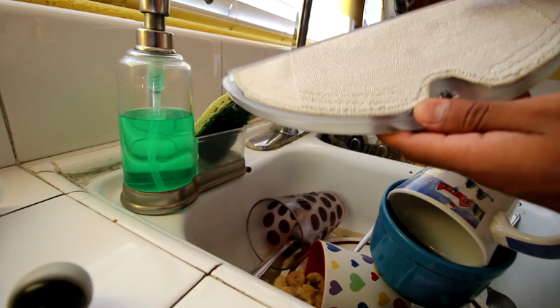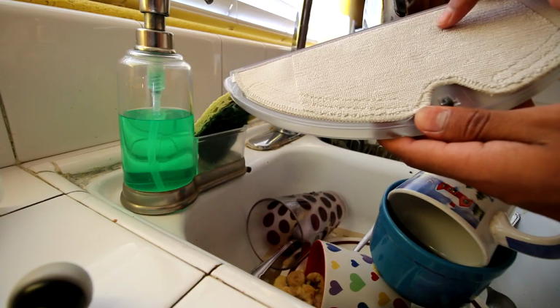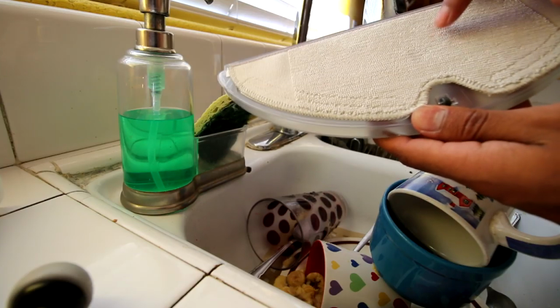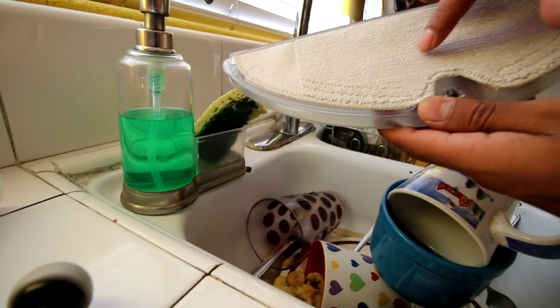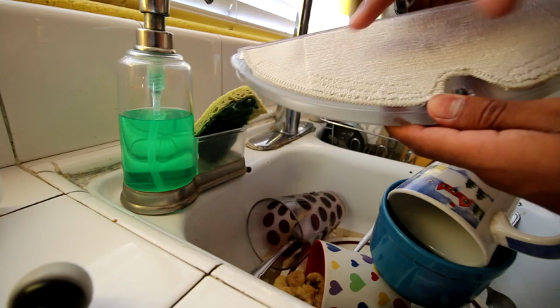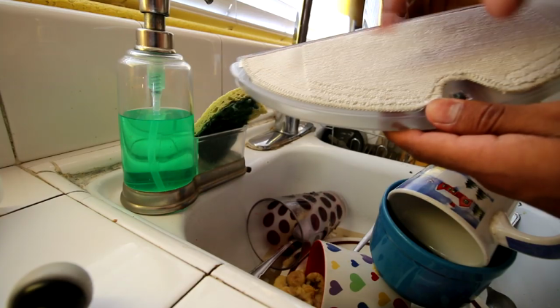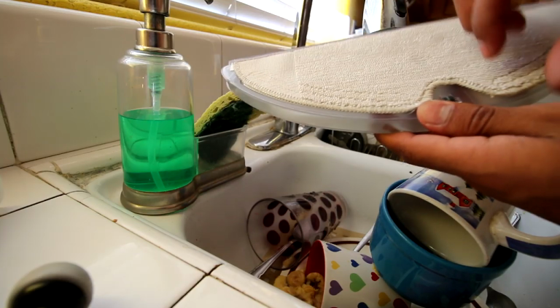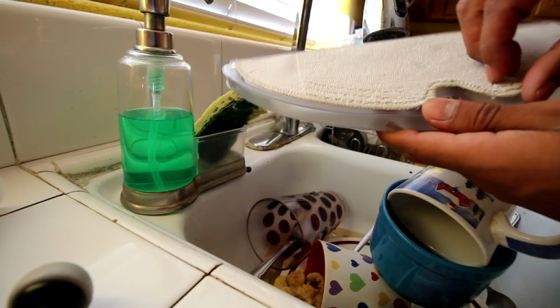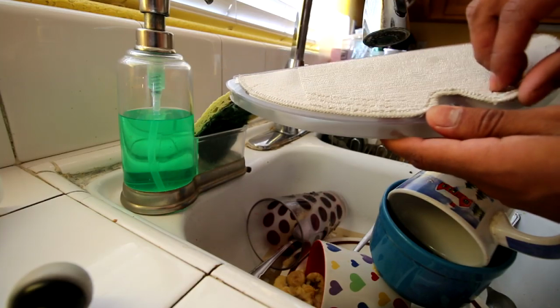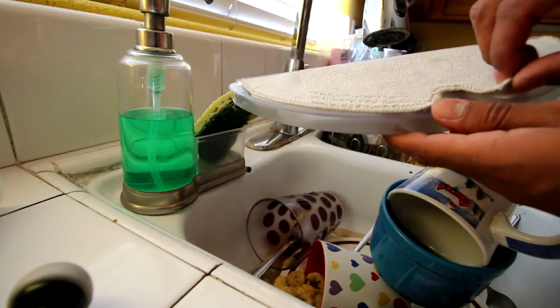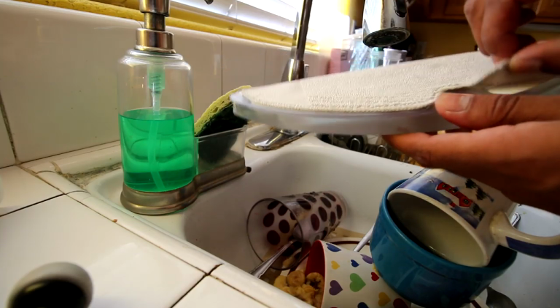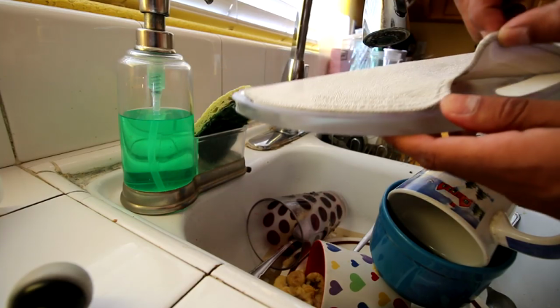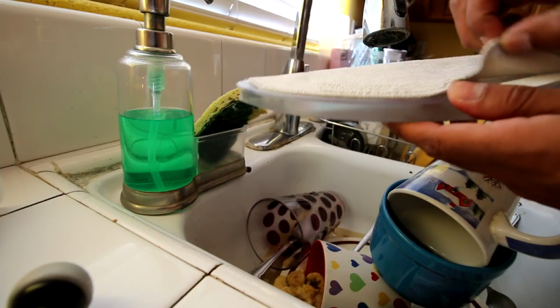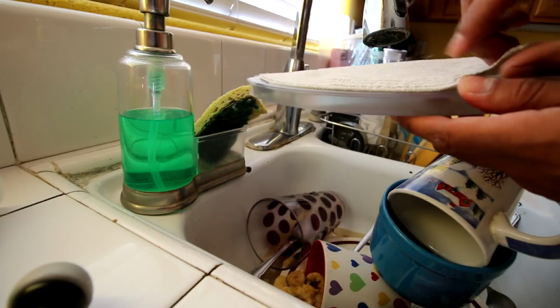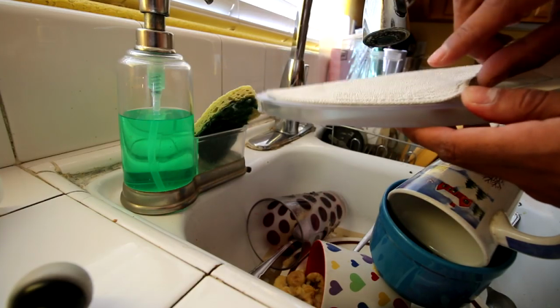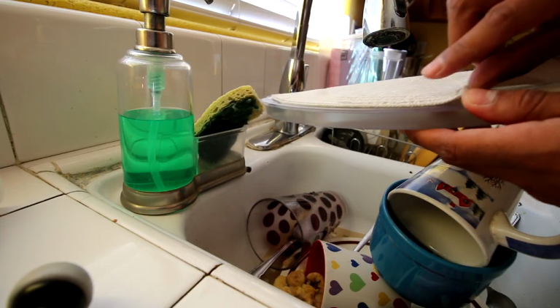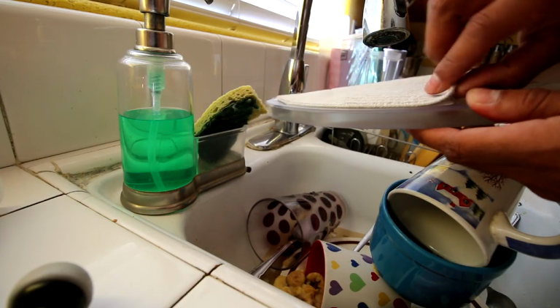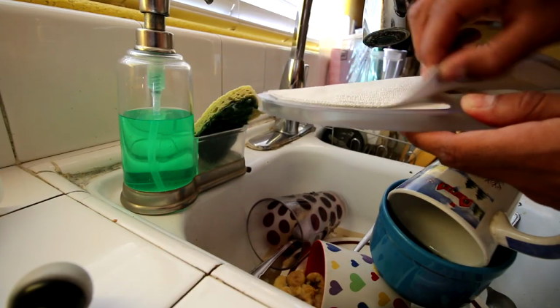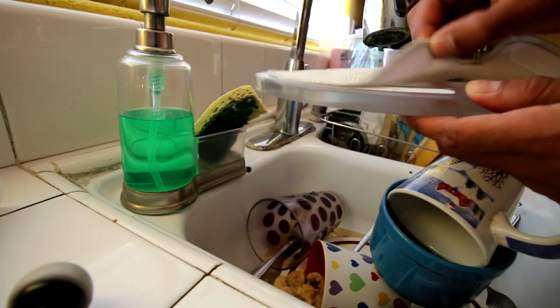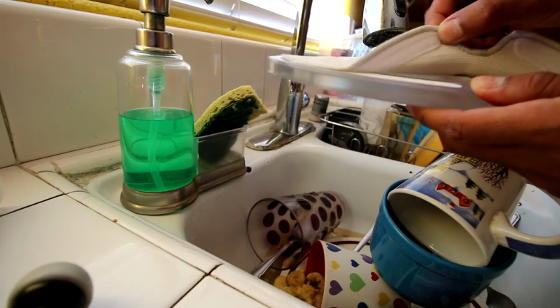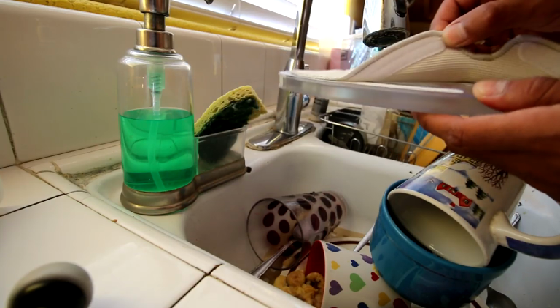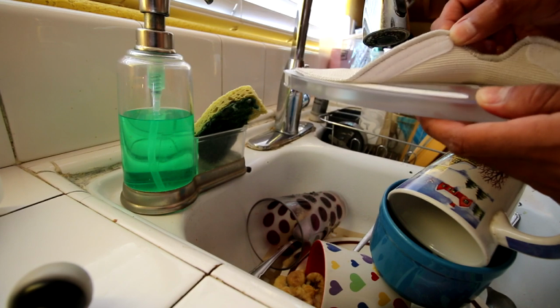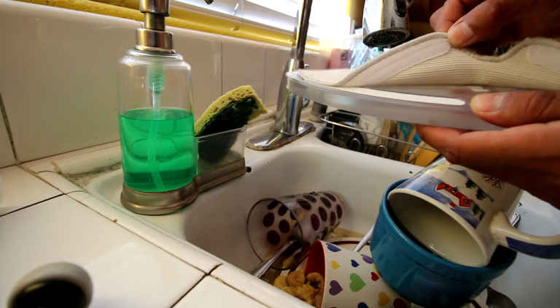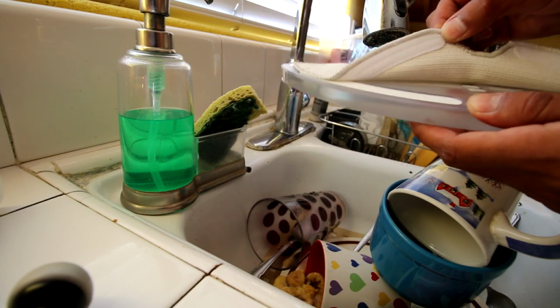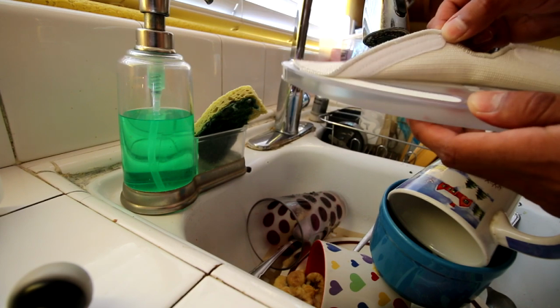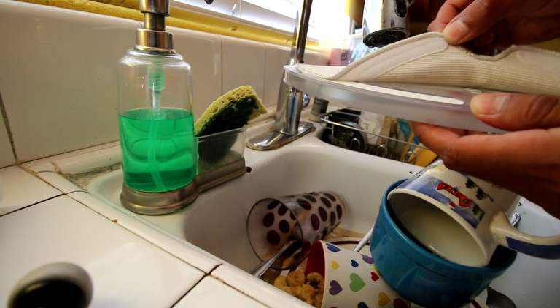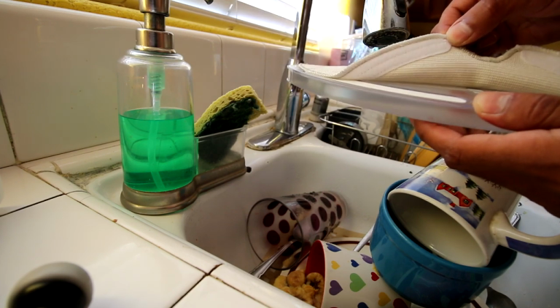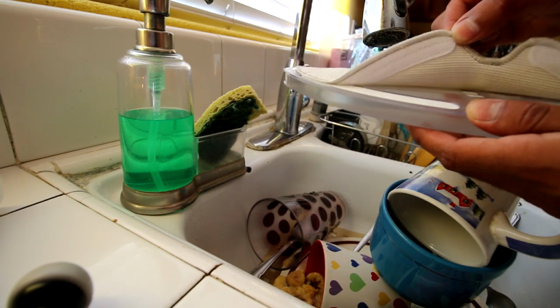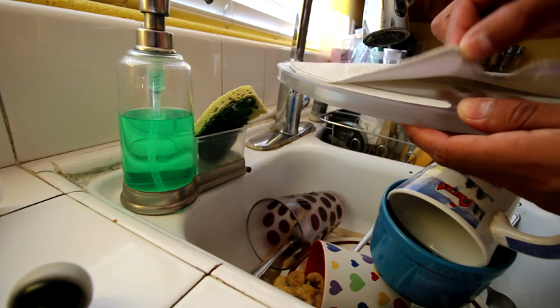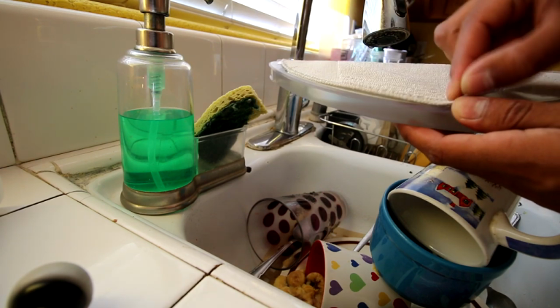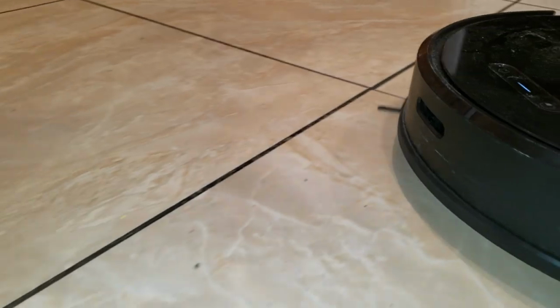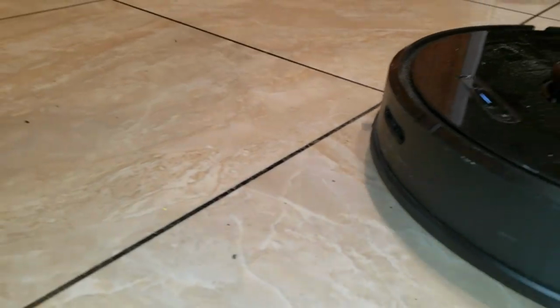It just squirts a little bit of water as you can see, but there are two settings: a lot of water and a little bit of water.